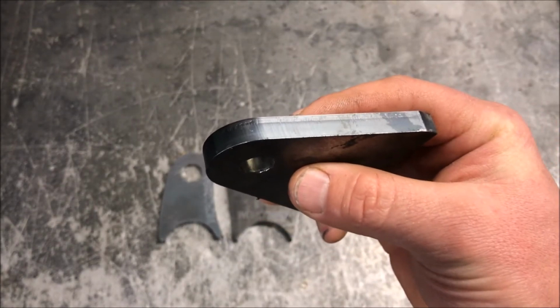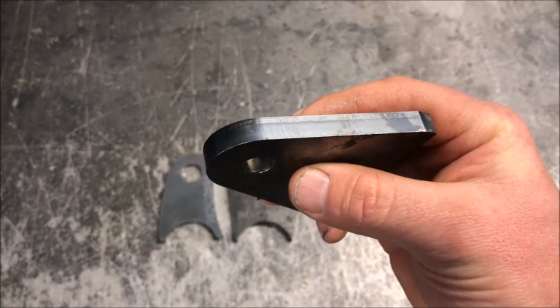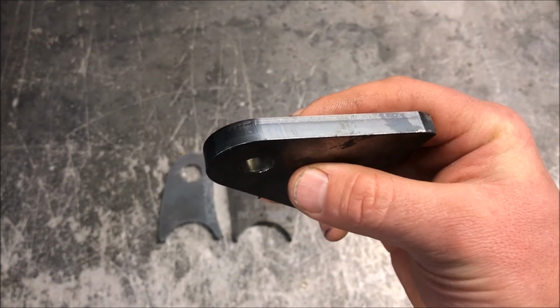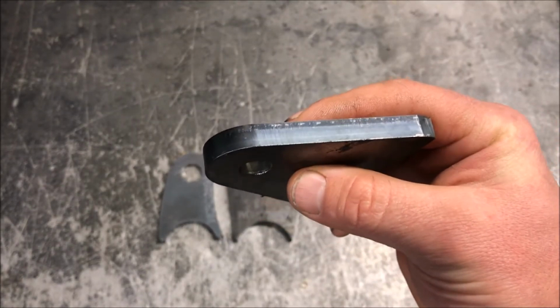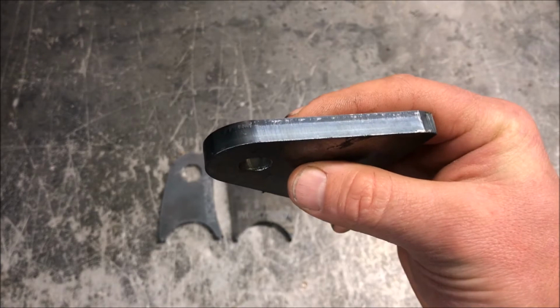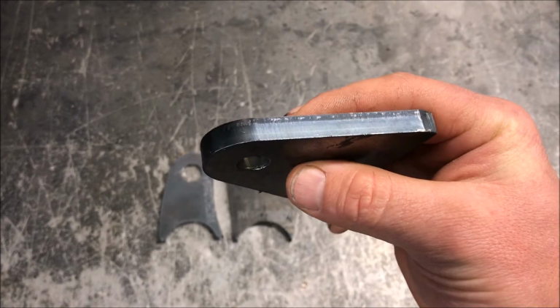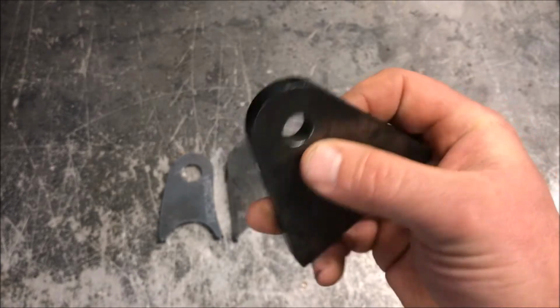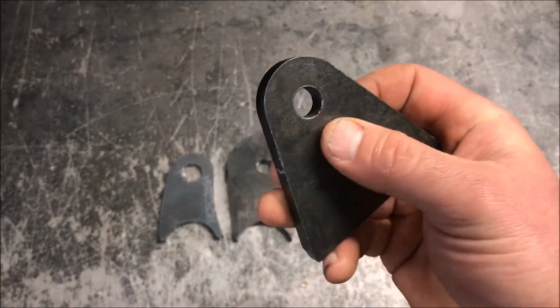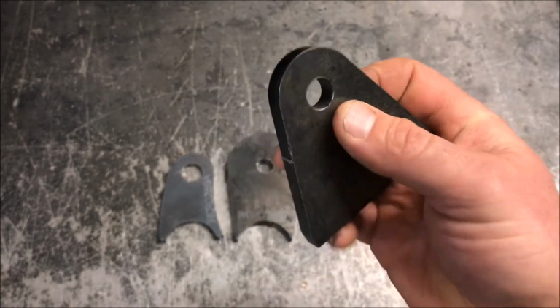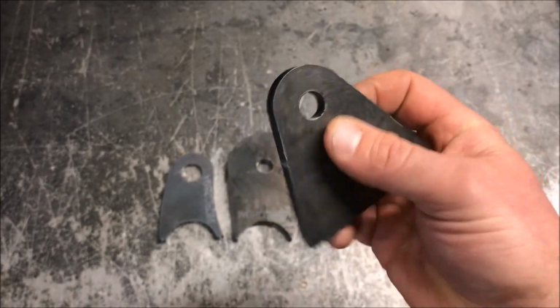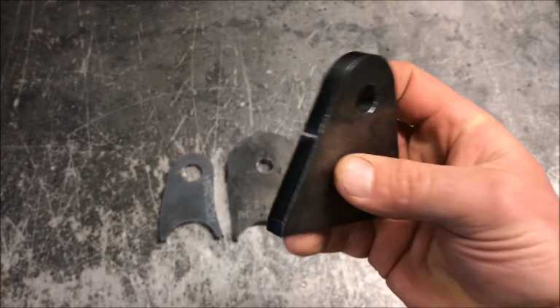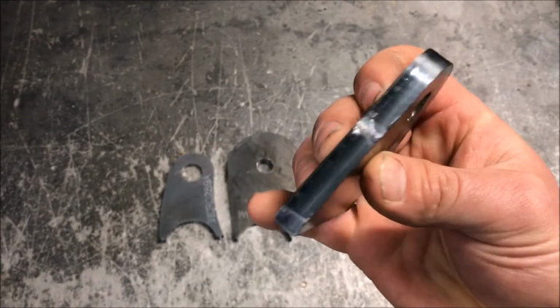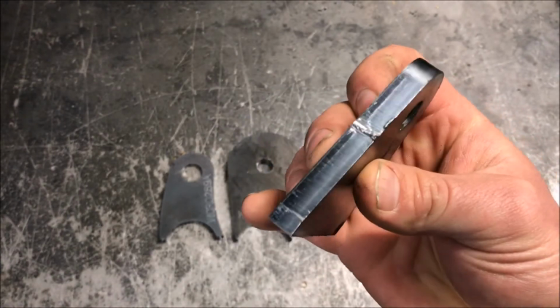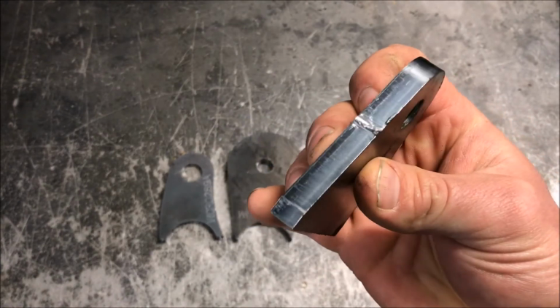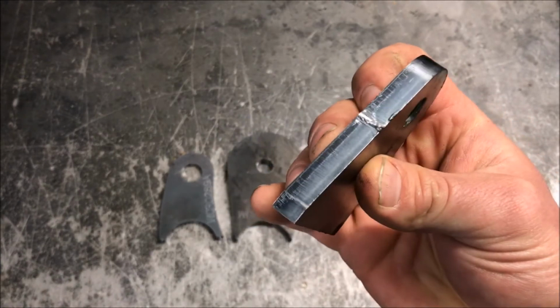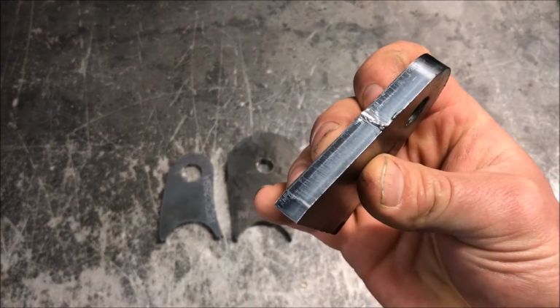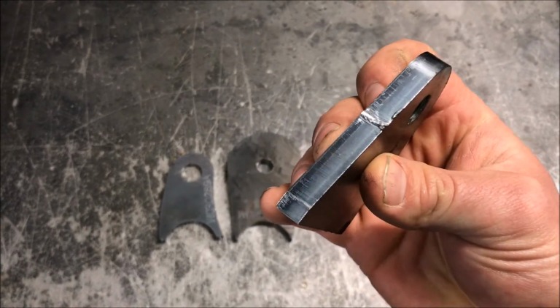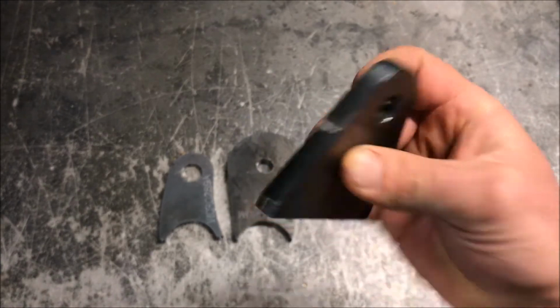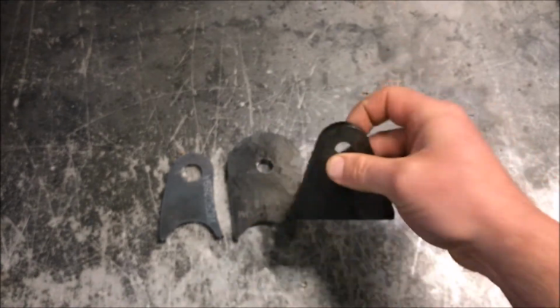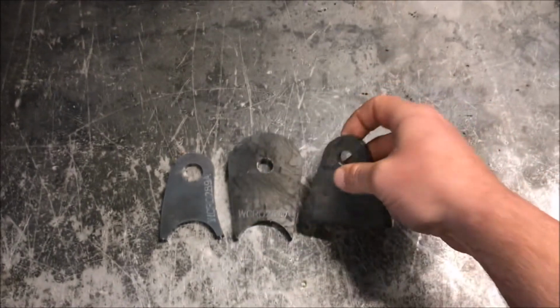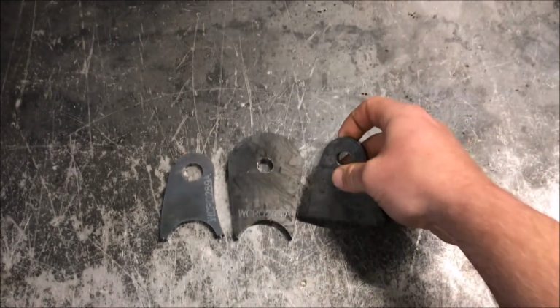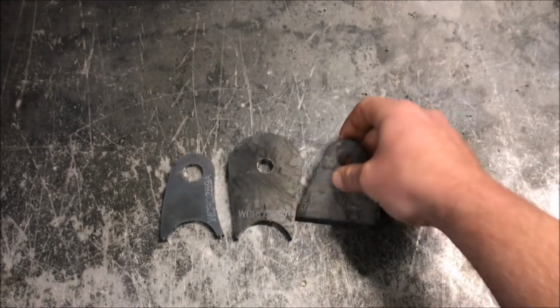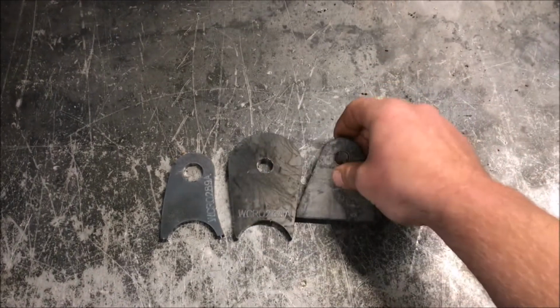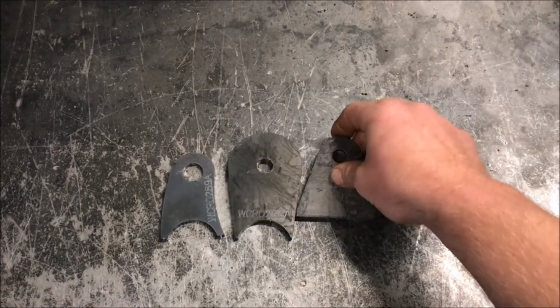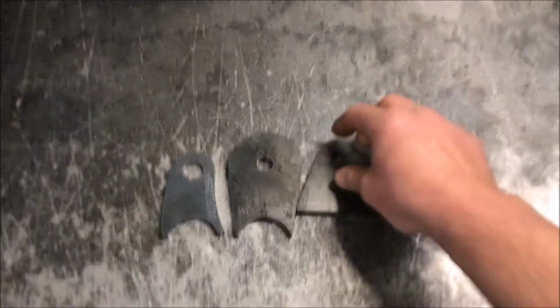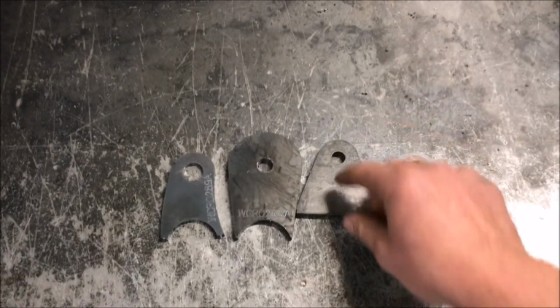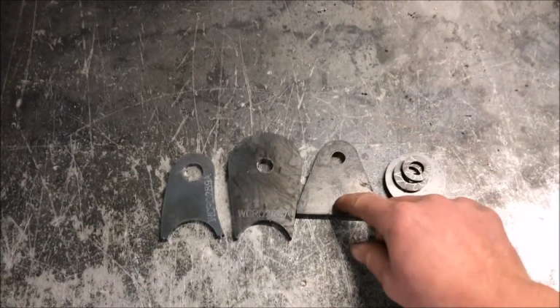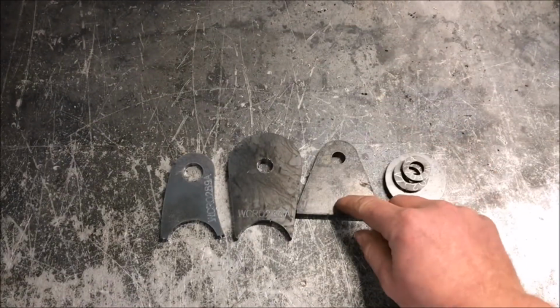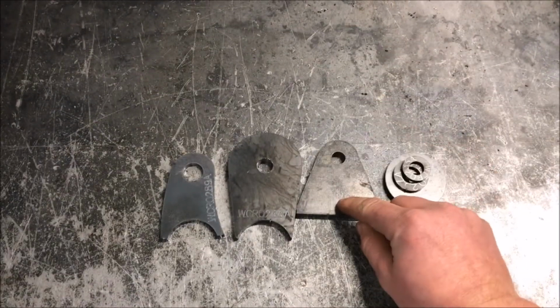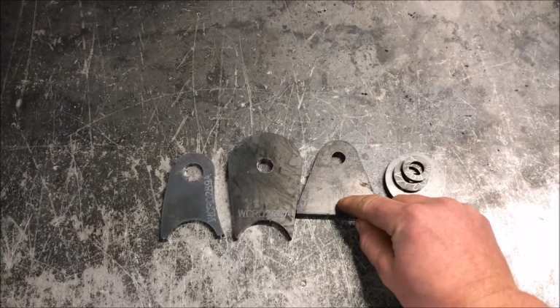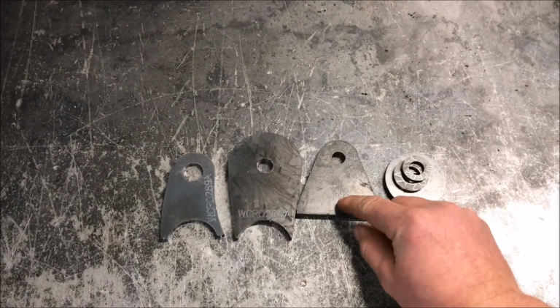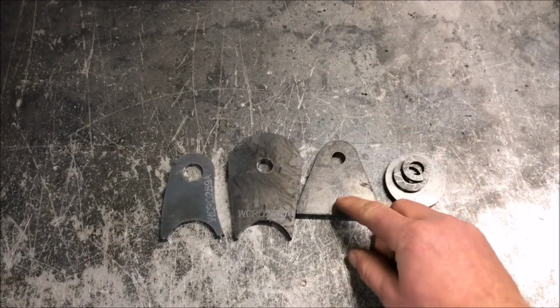We use a state-of-the-art fiber optic laser table to cut this stuff, and we end up with some pretty nice results.